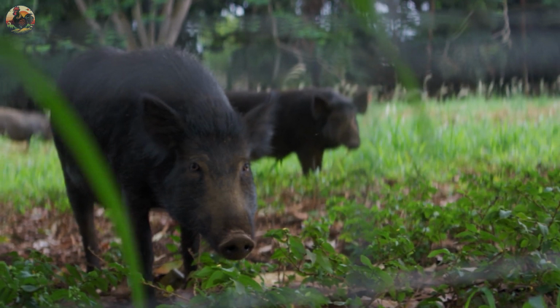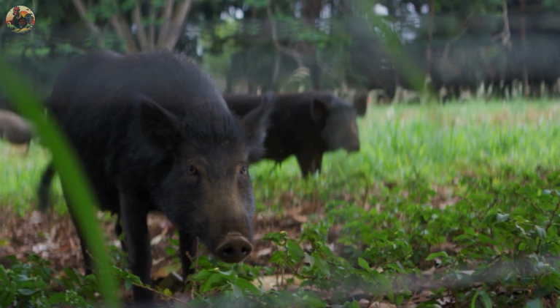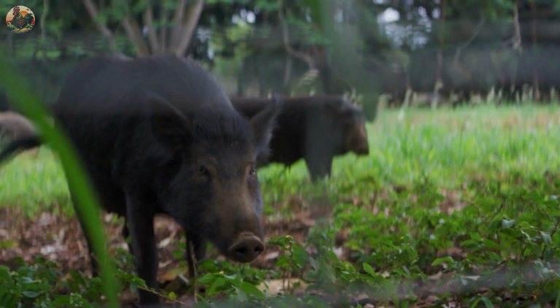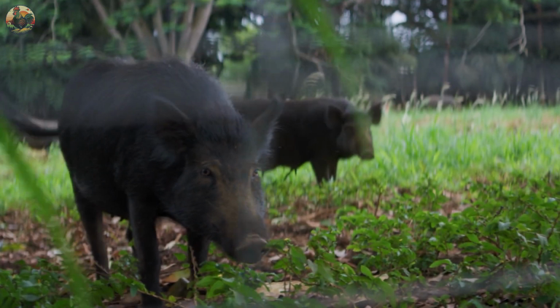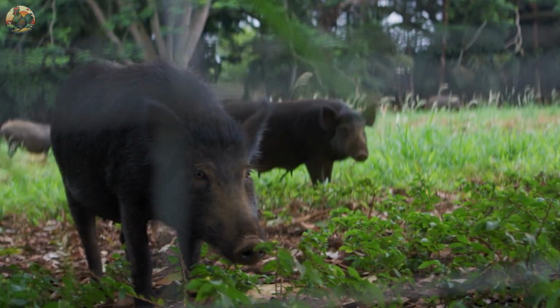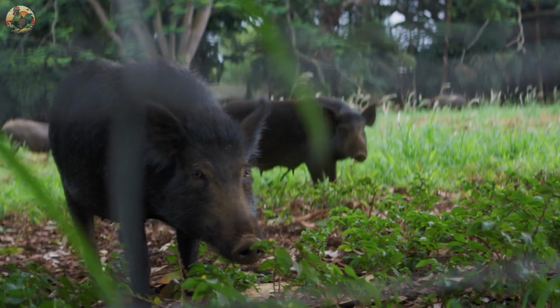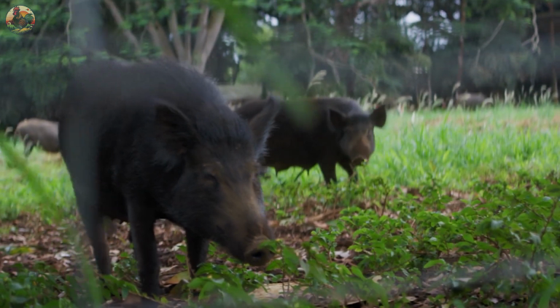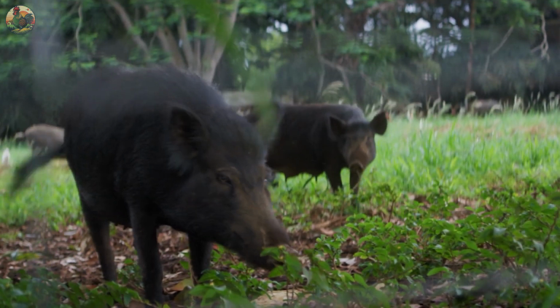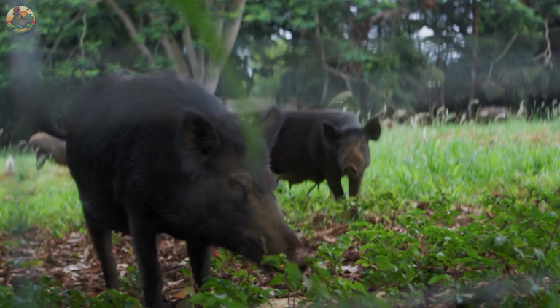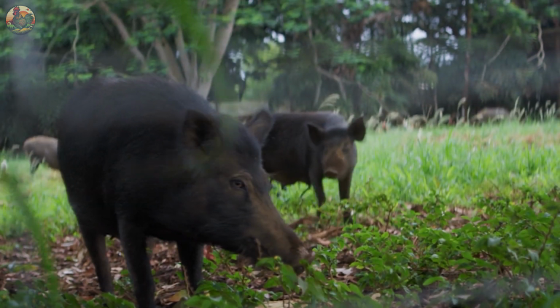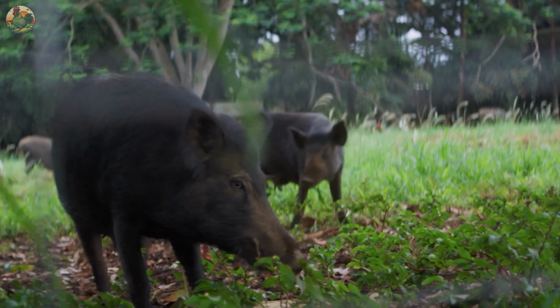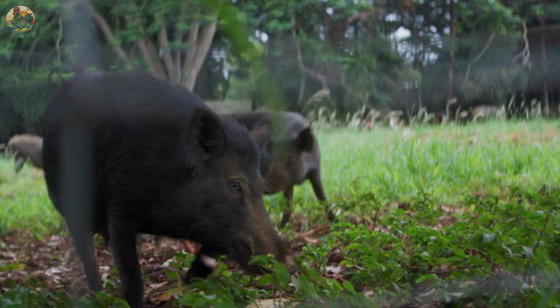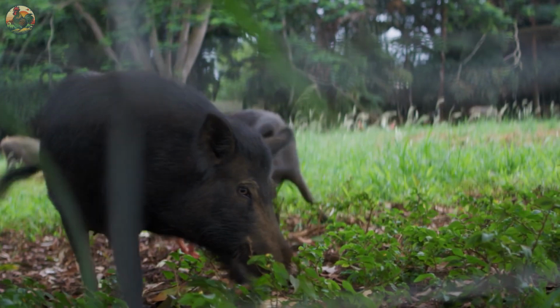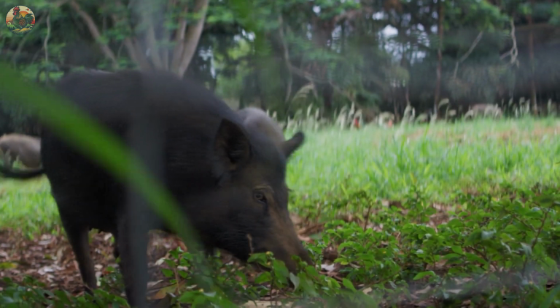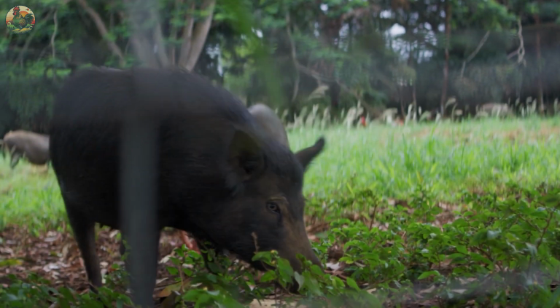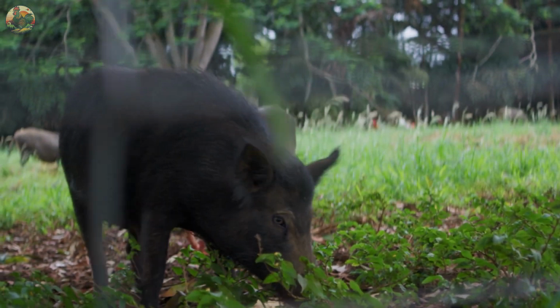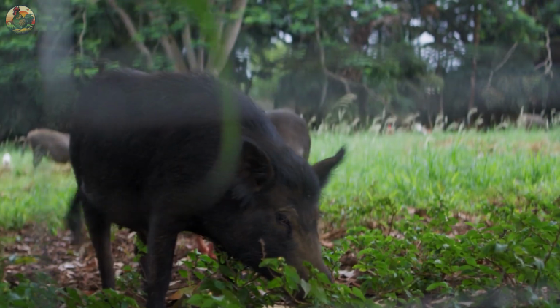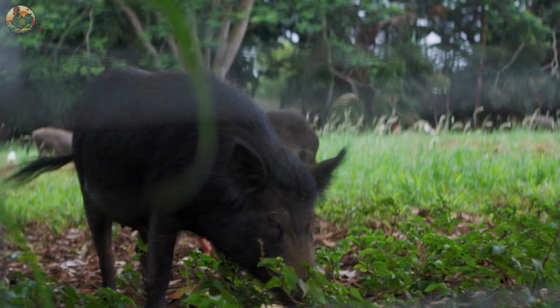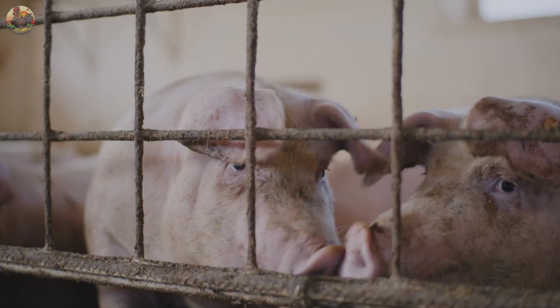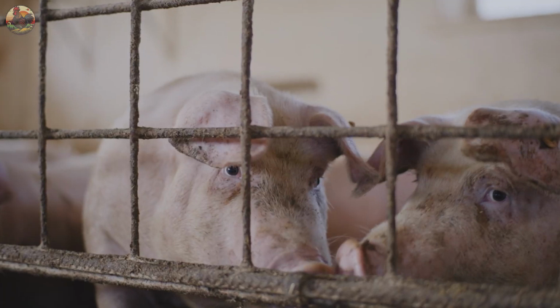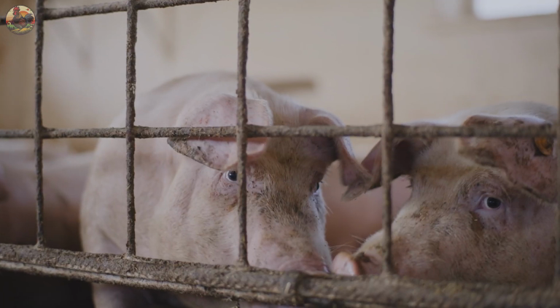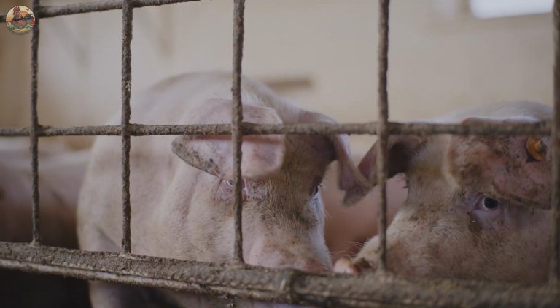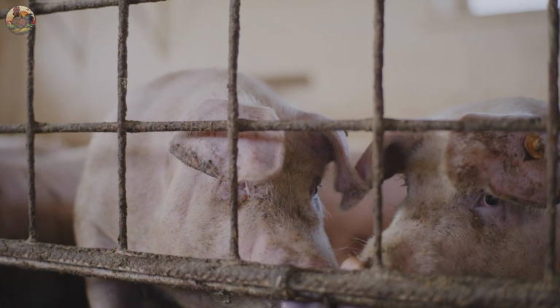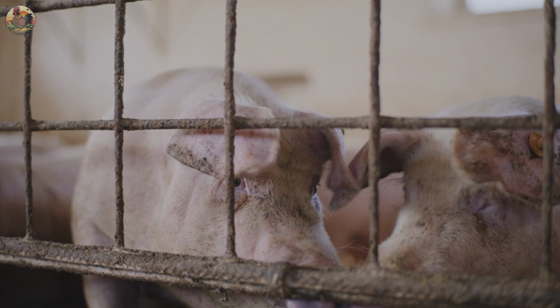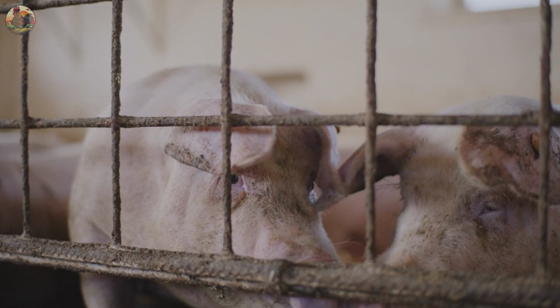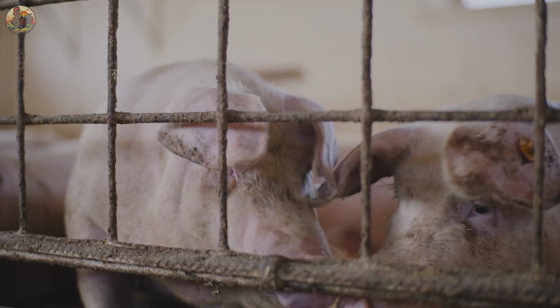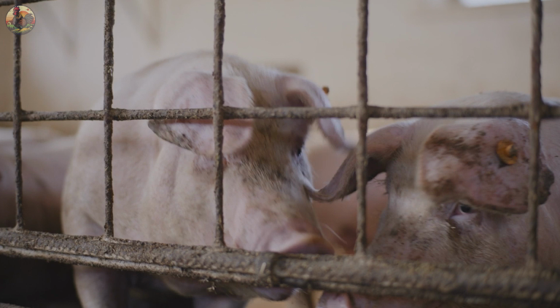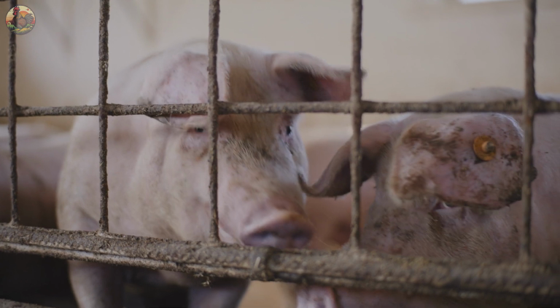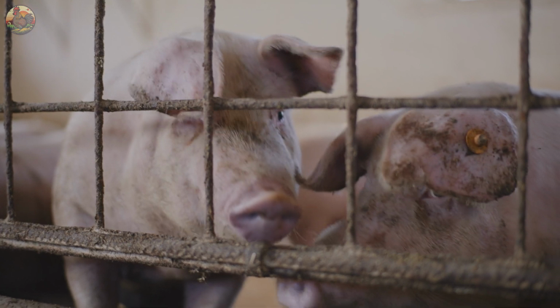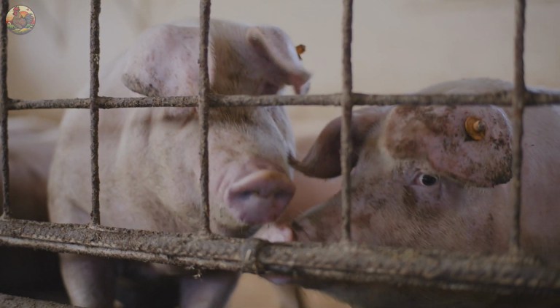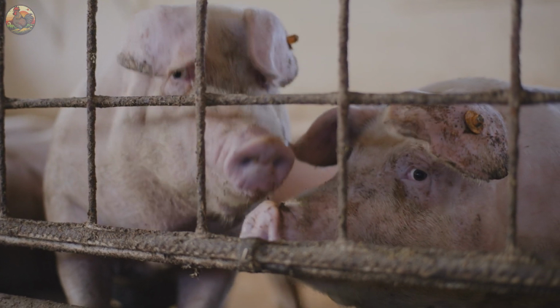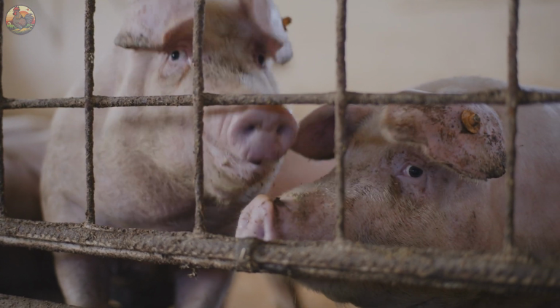Wild pigs are usually smaller and live in natural habitats, while domestic pigs are primarily raised for meat production.